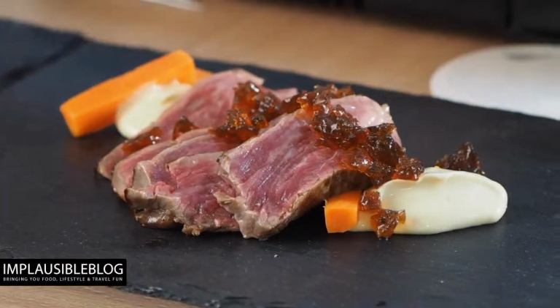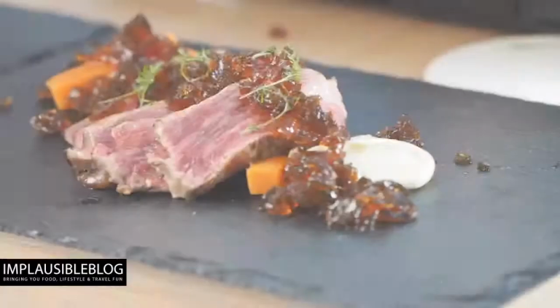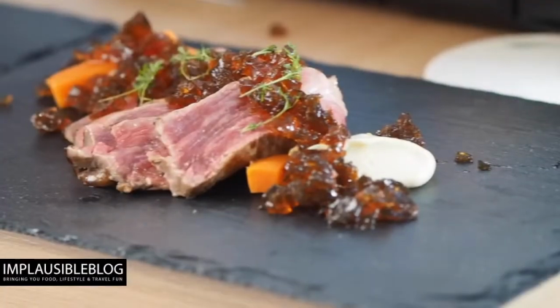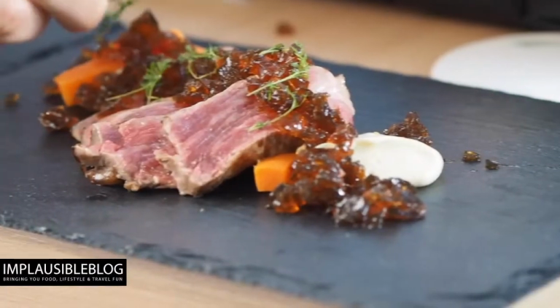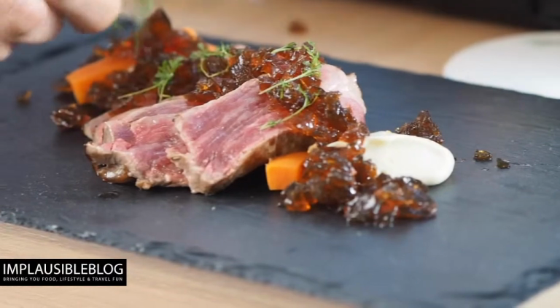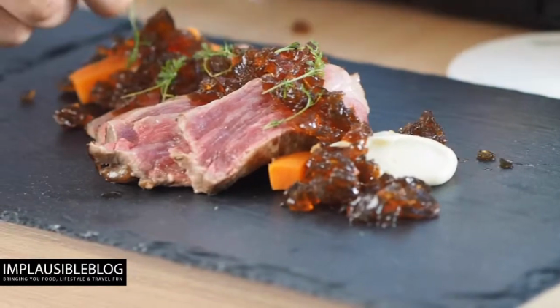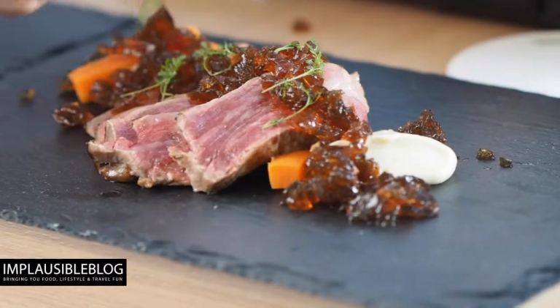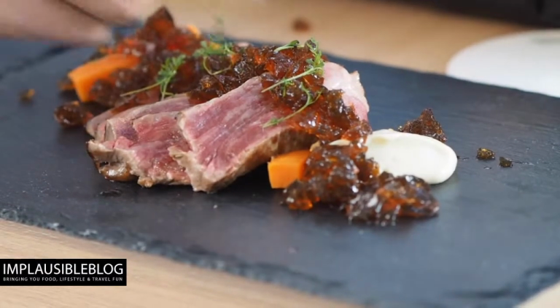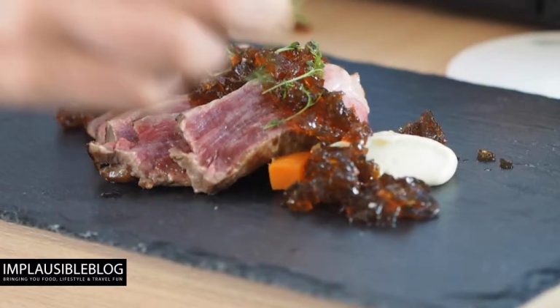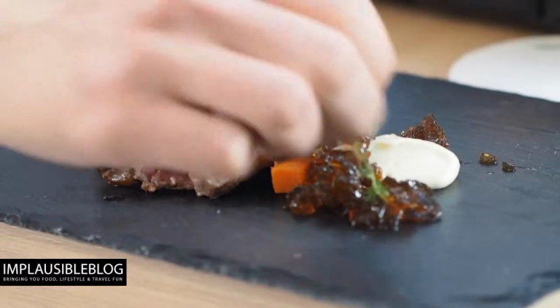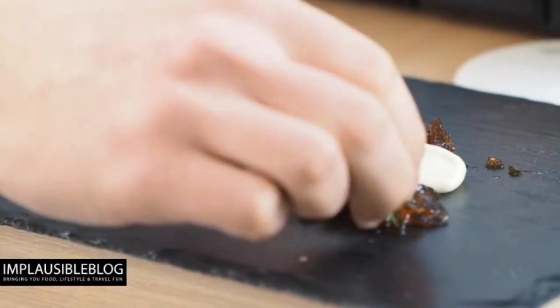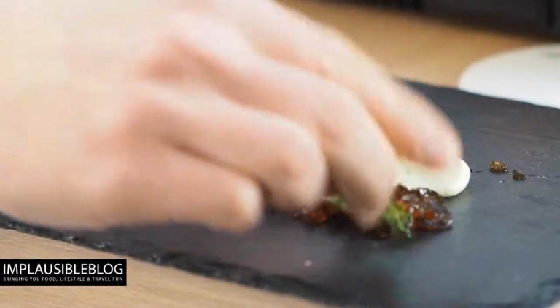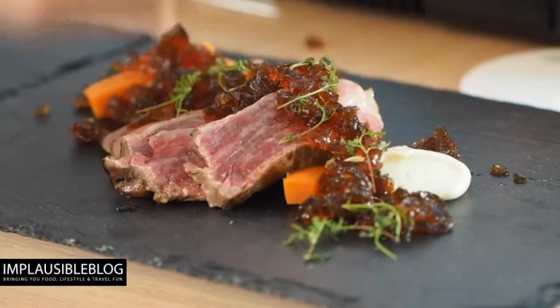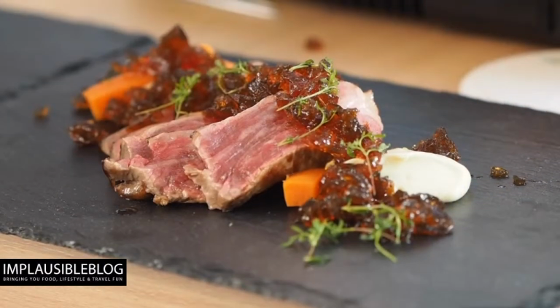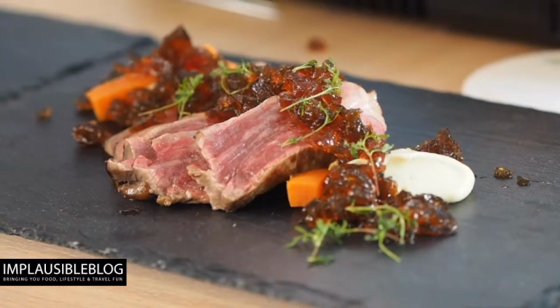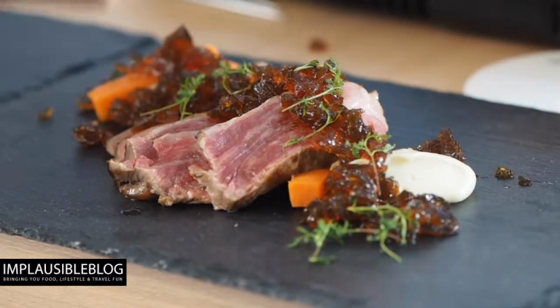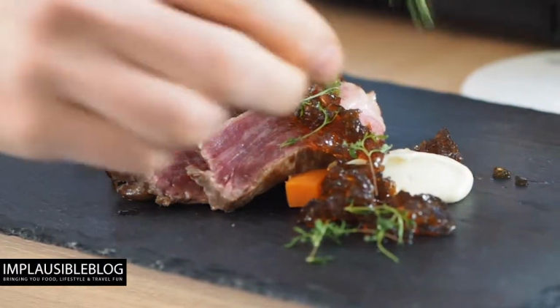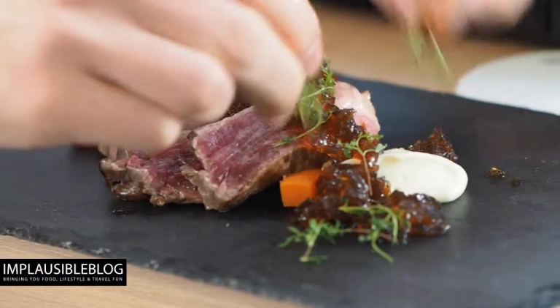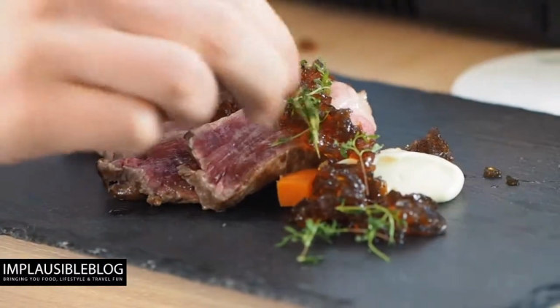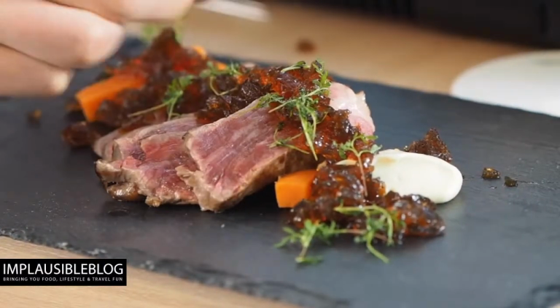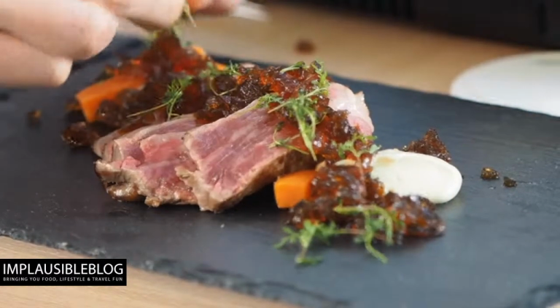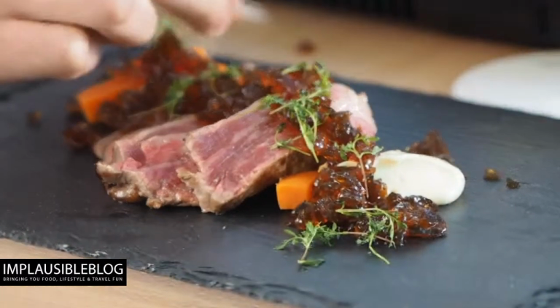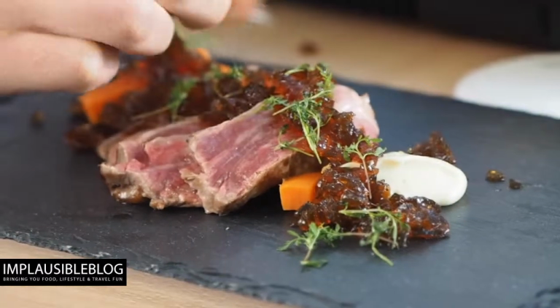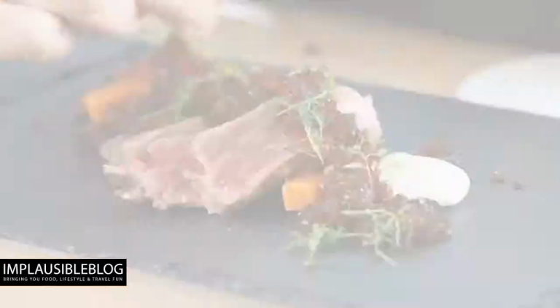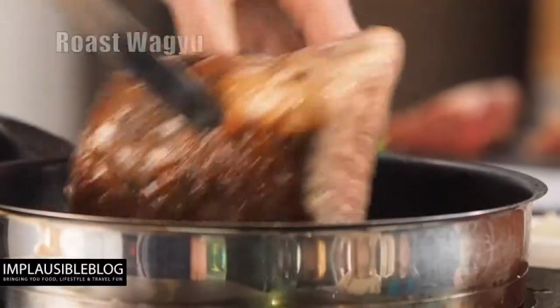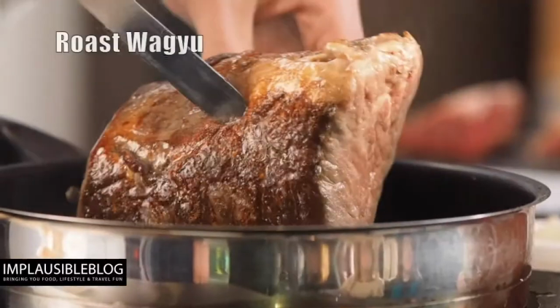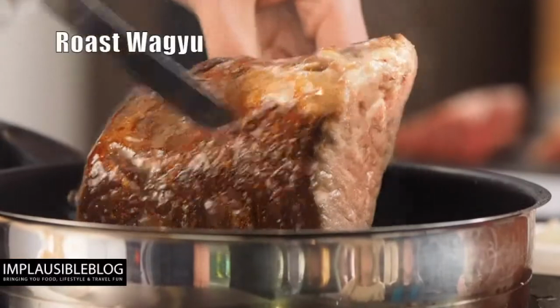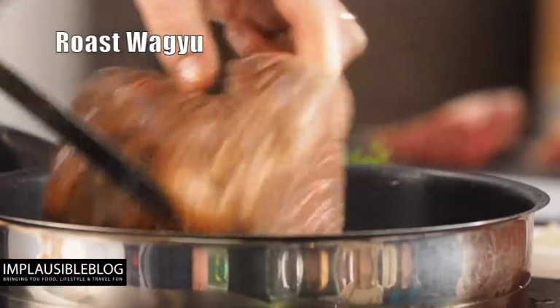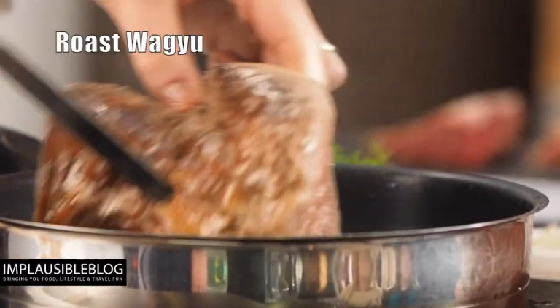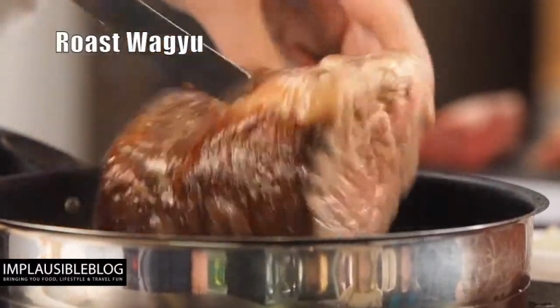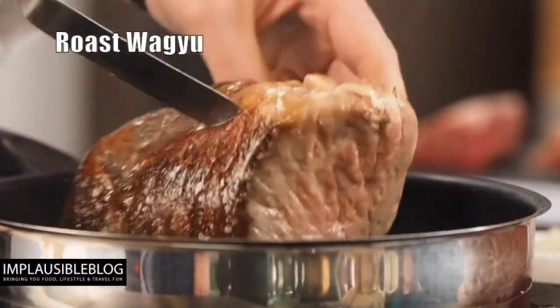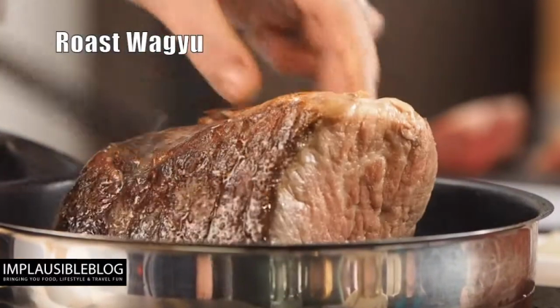The Japanese sirloin tataki, with ponzu and truffle jelly.